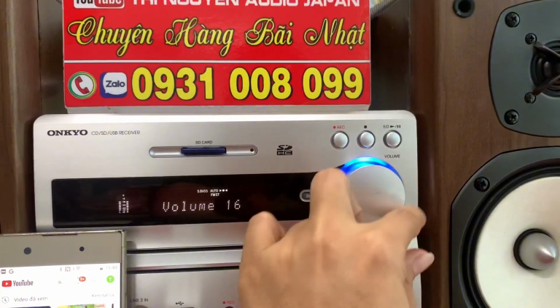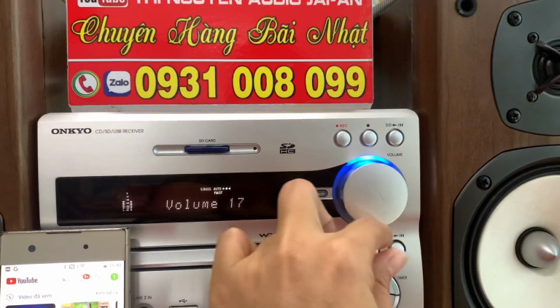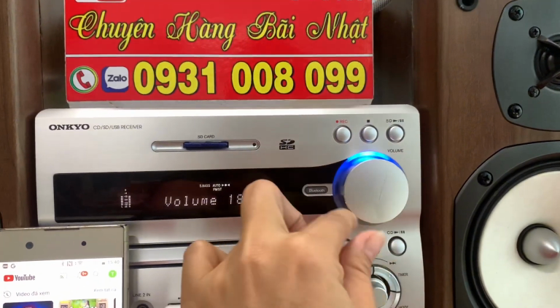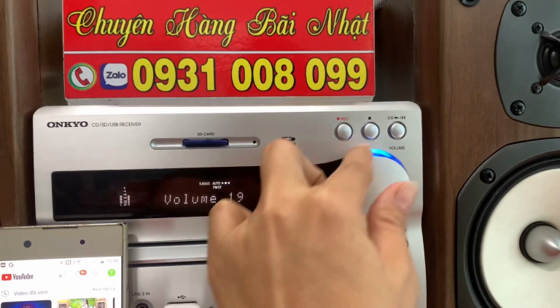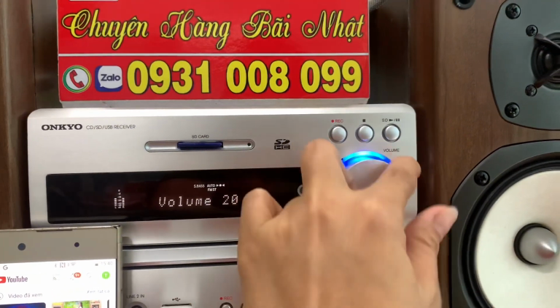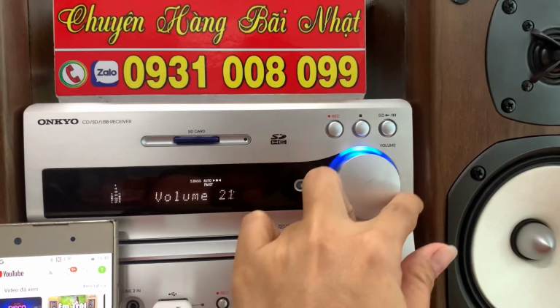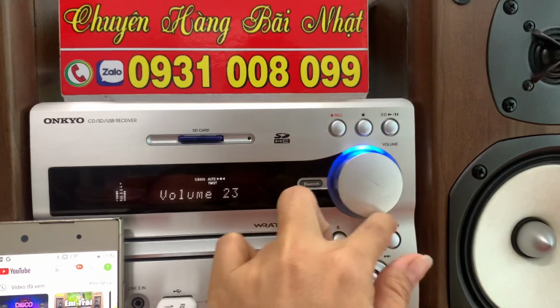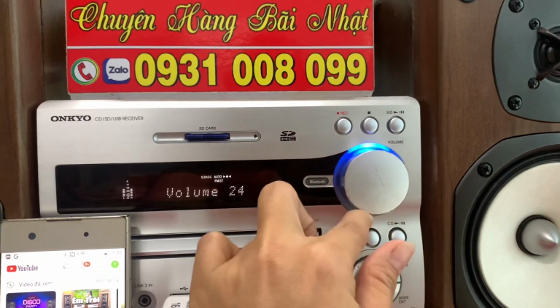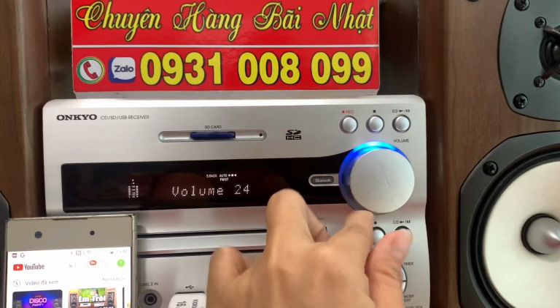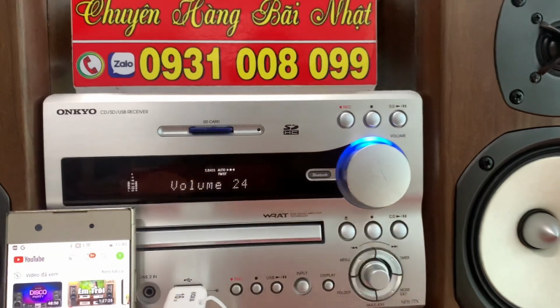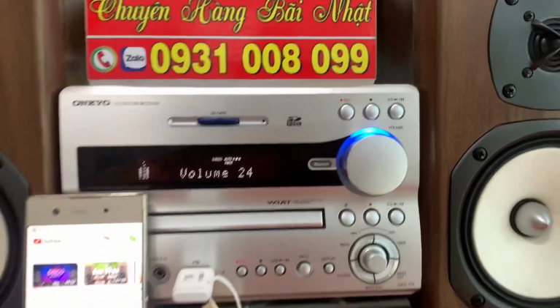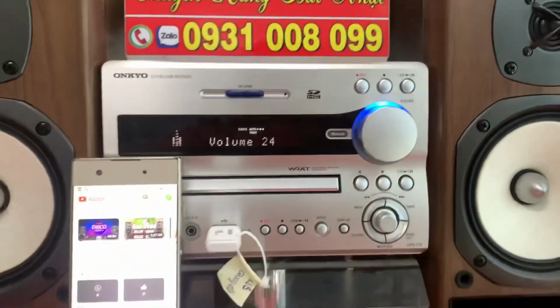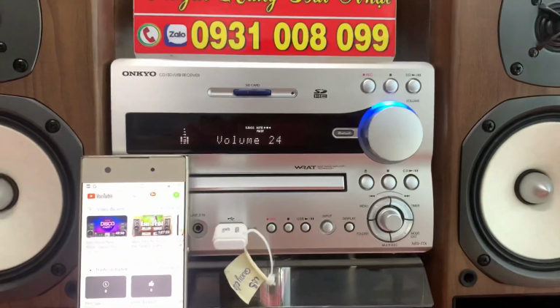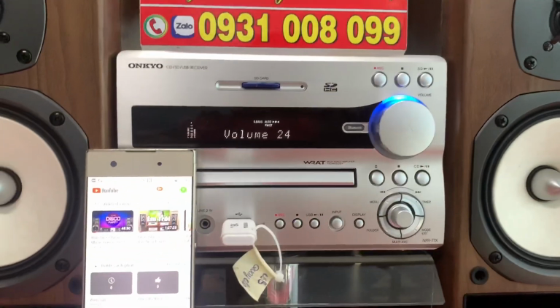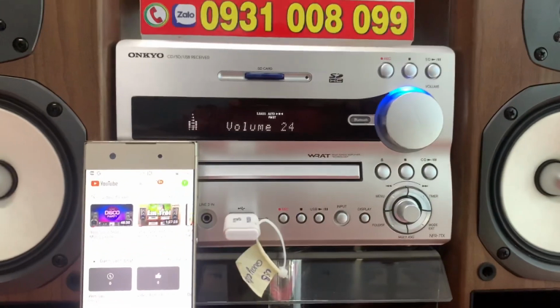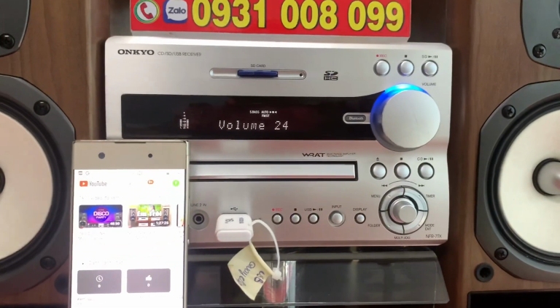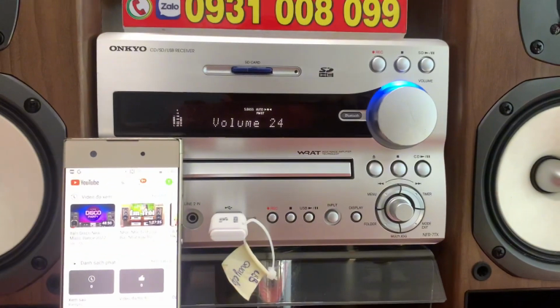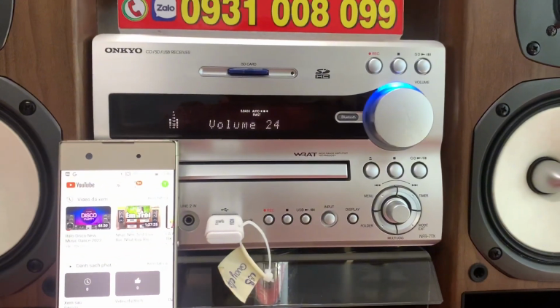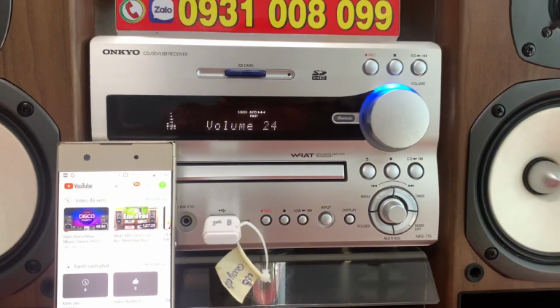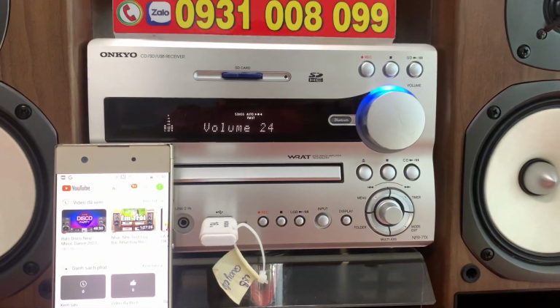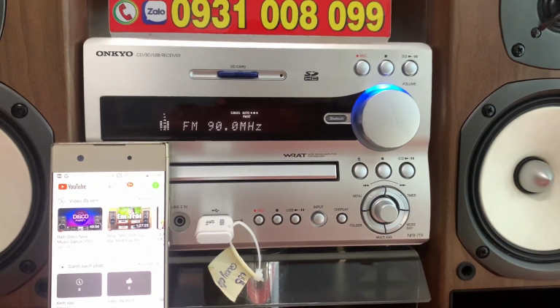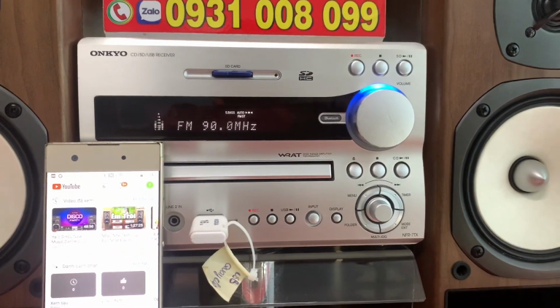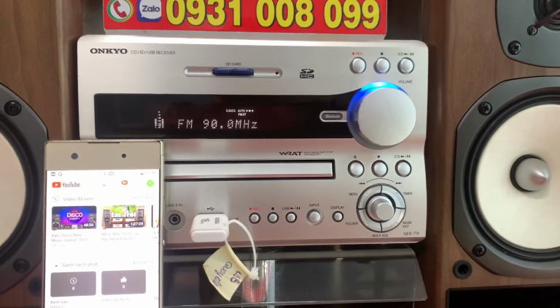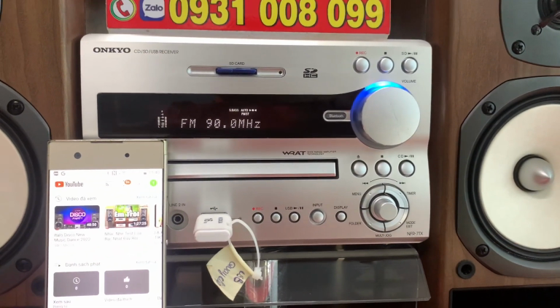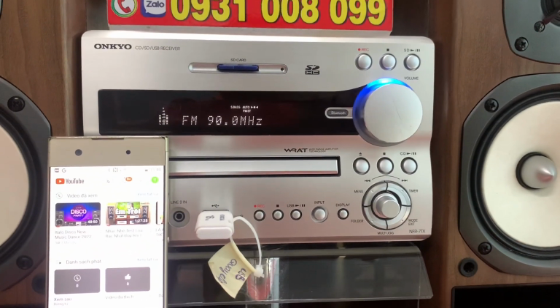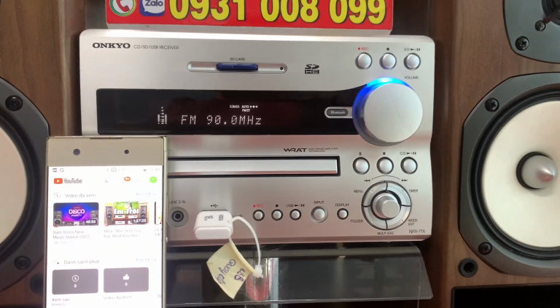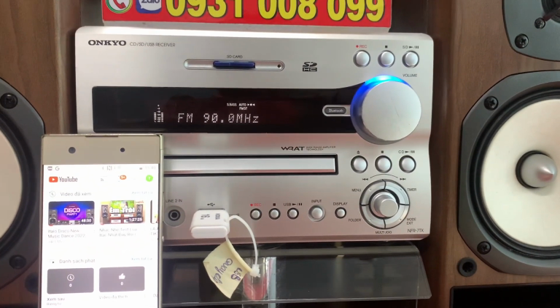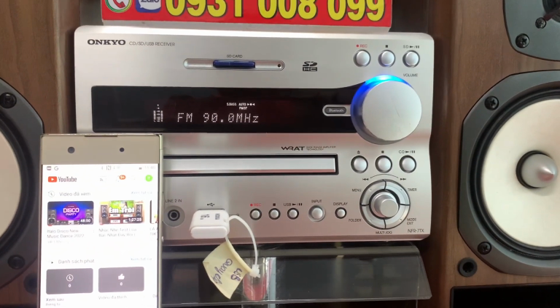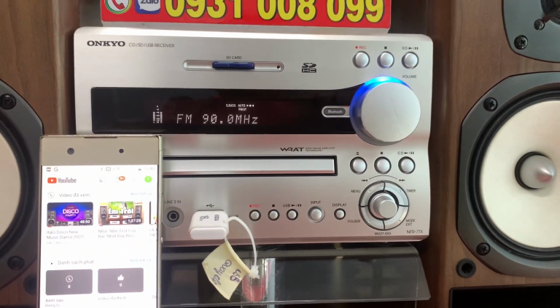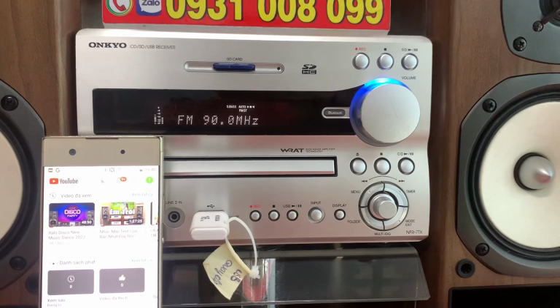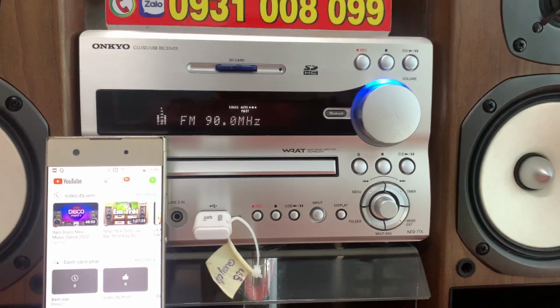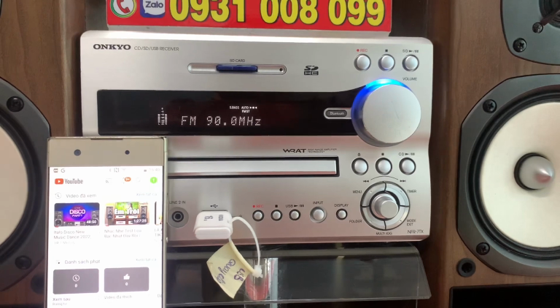Vậy thì không biết là anh Huy có mong muốn là cùng kết nối với bà con của chúng ta không? Để lại số điện thoại để bà con có thể cùng kết nối.